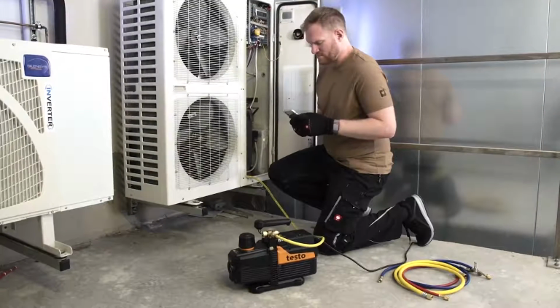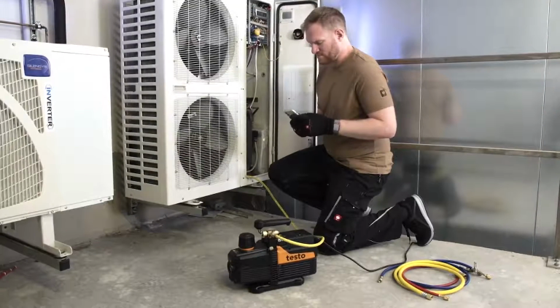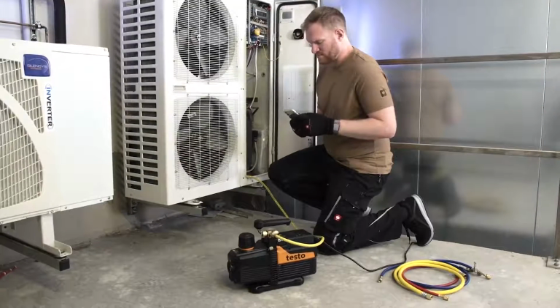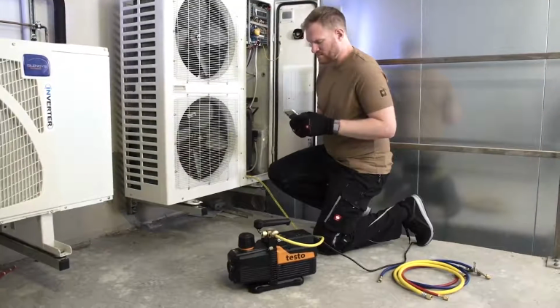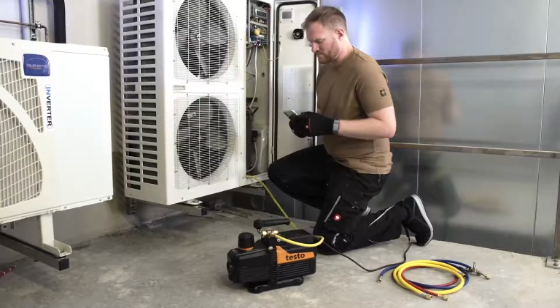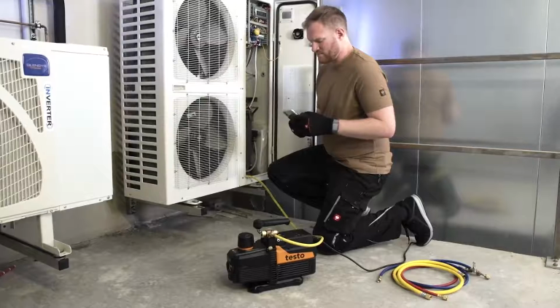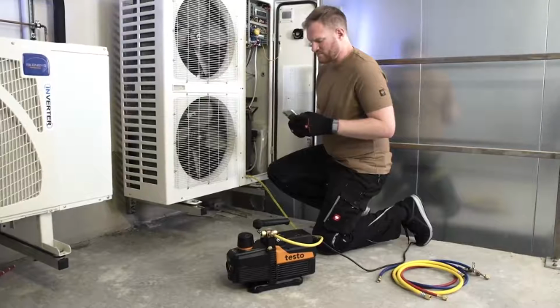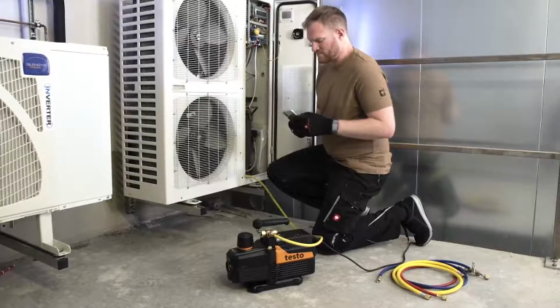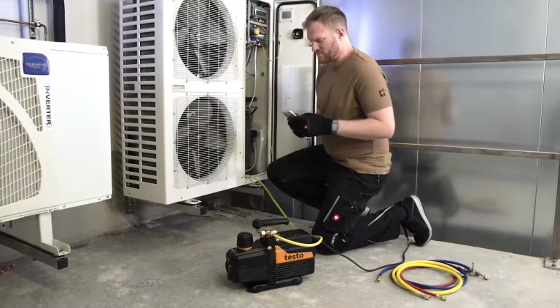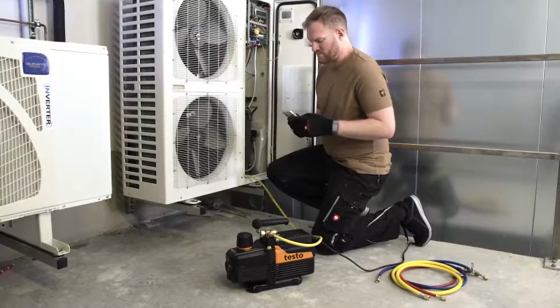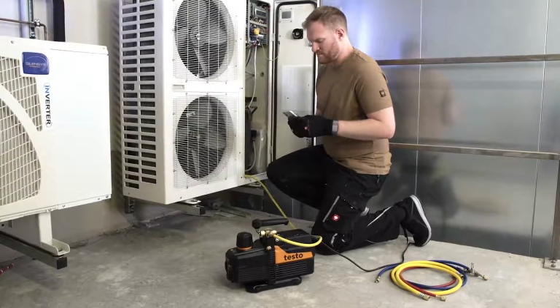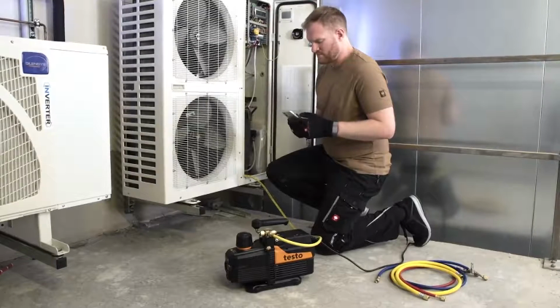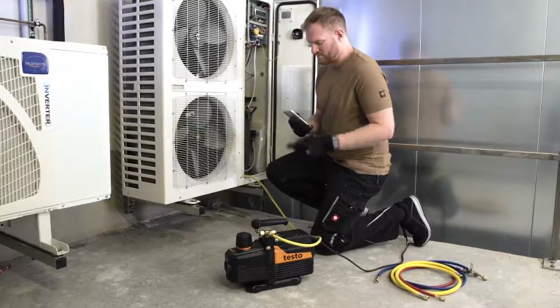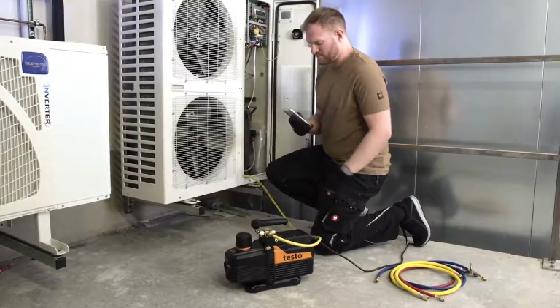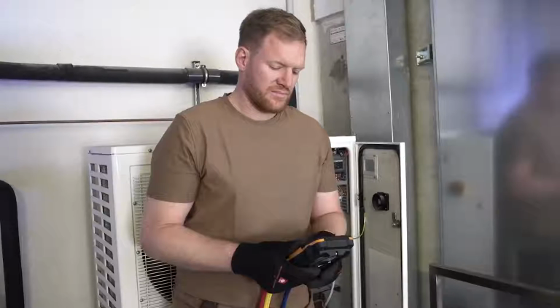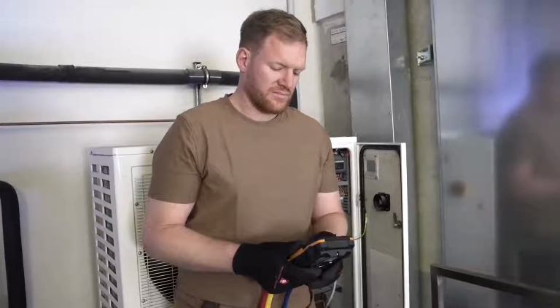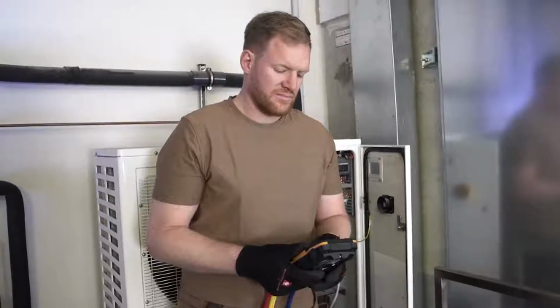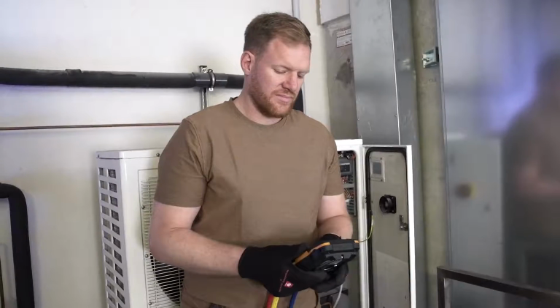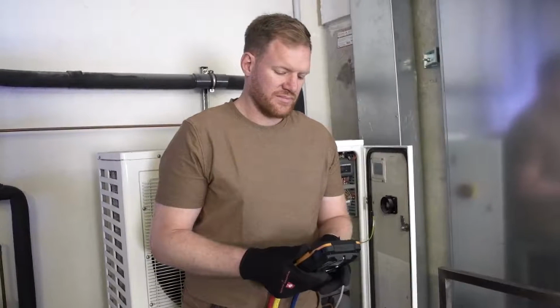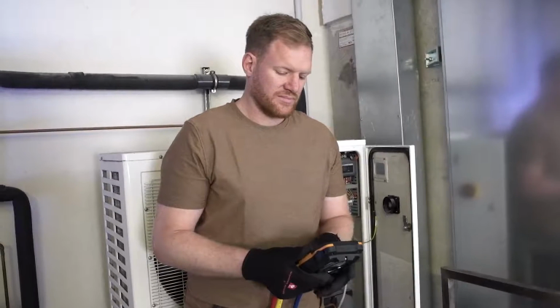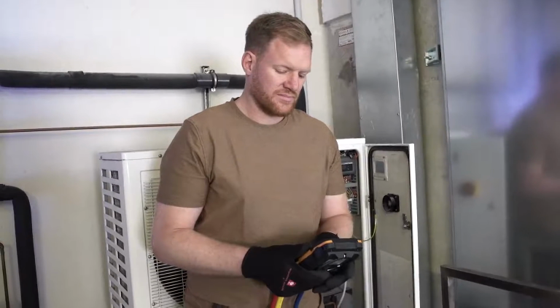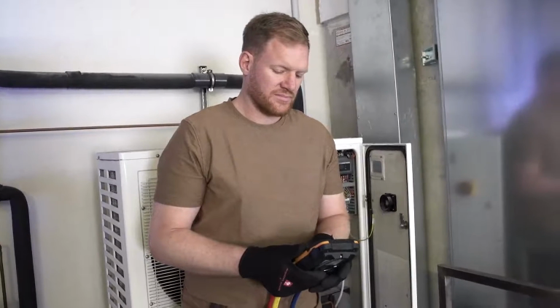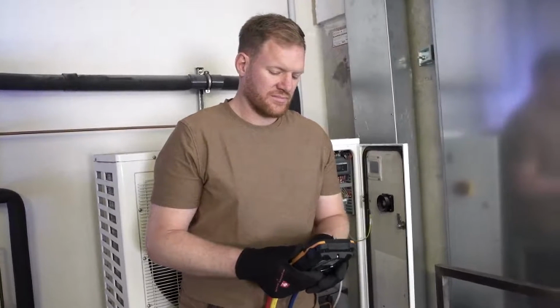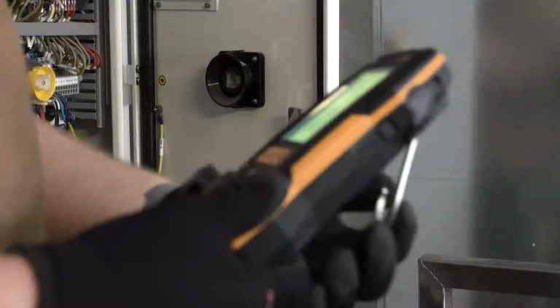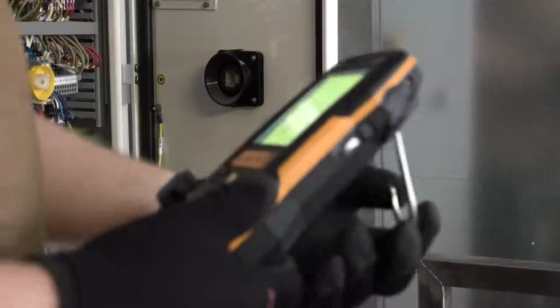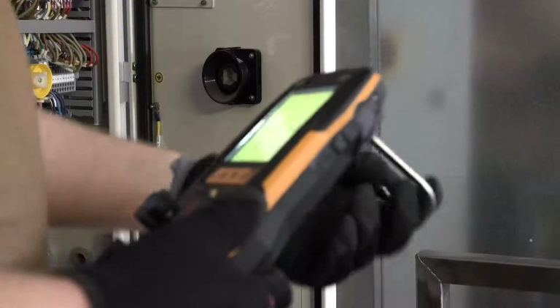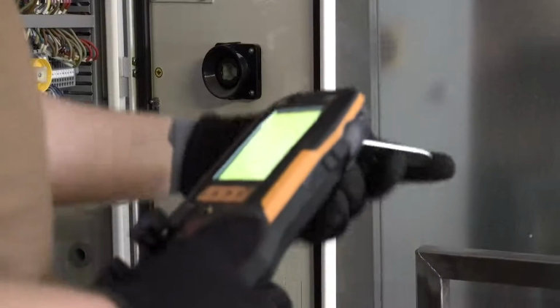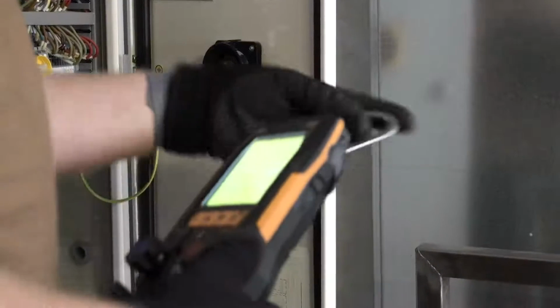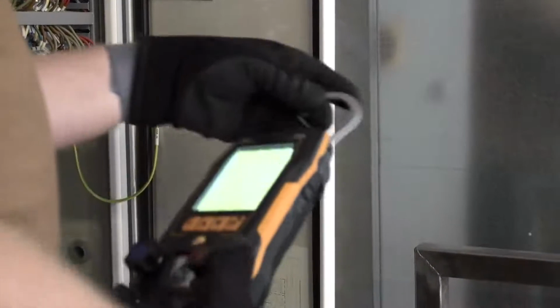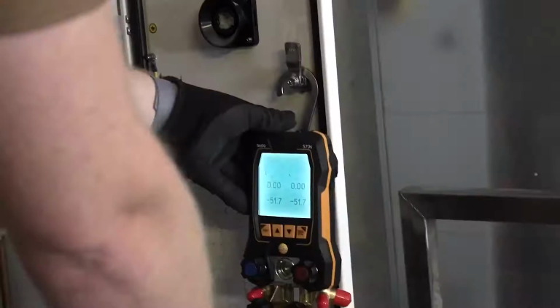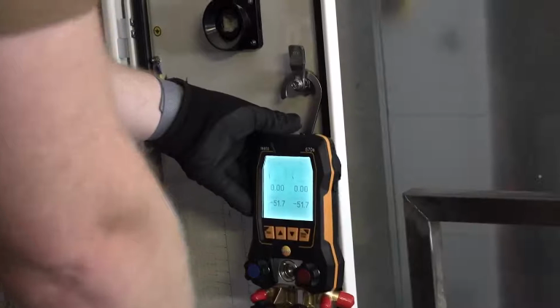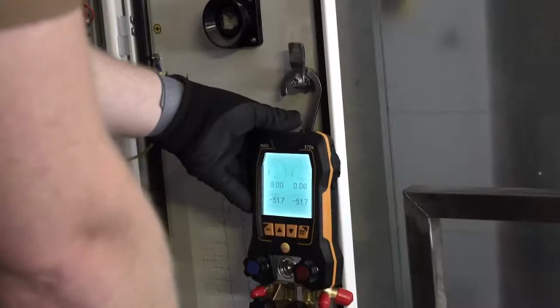When the testo smart app is opened, it also automatically connects to the vacuum pump. This means that the entire process can be conveniently controlled via smartphone. Alternatively, the testo manifolds can also be used to control the measurement.